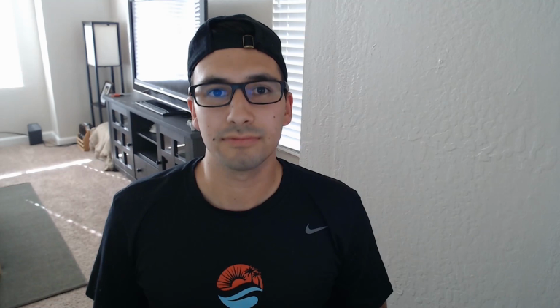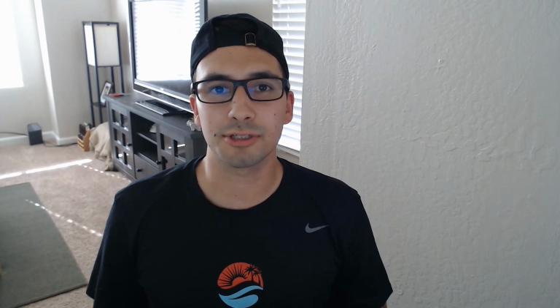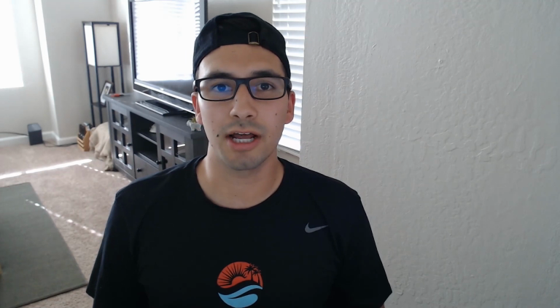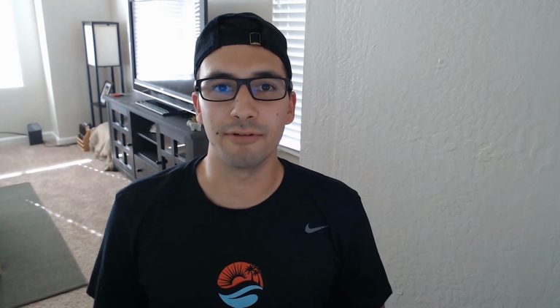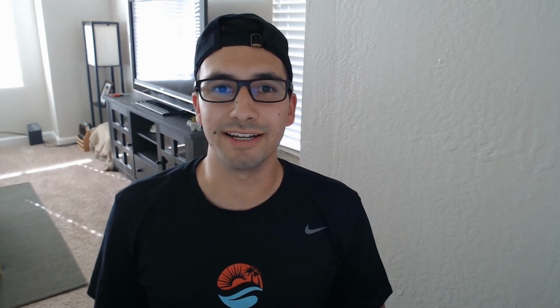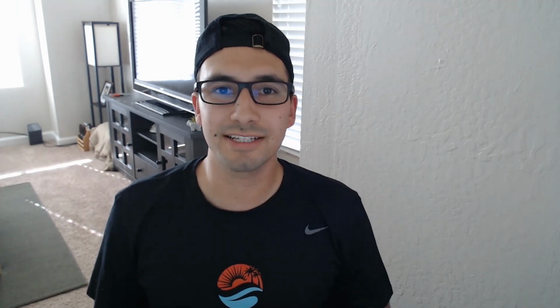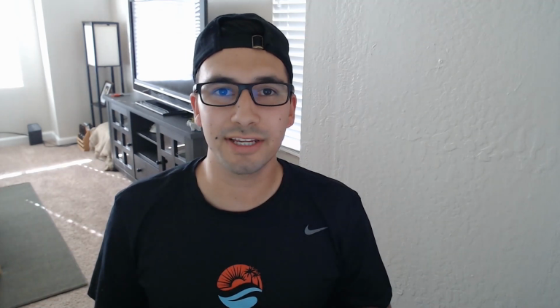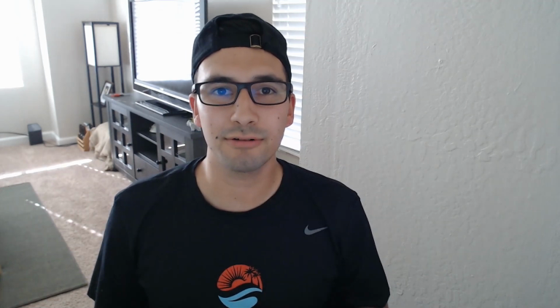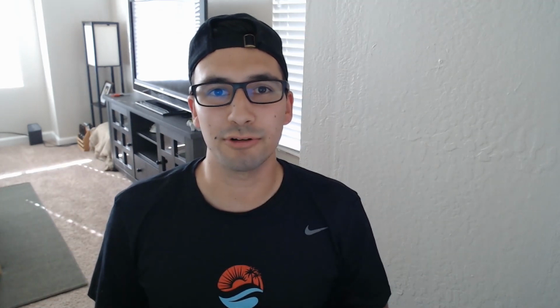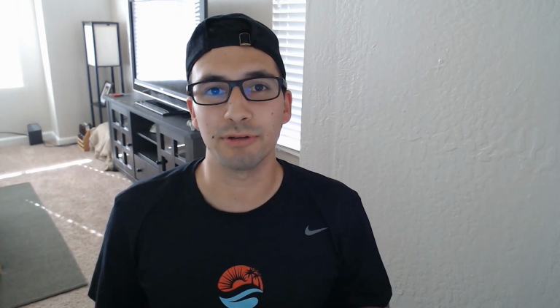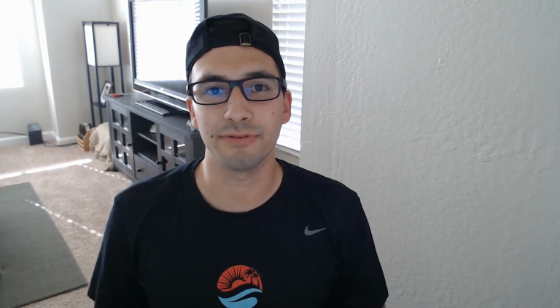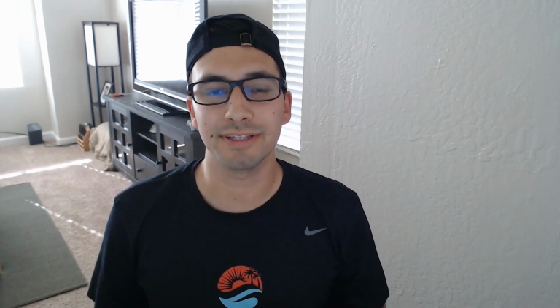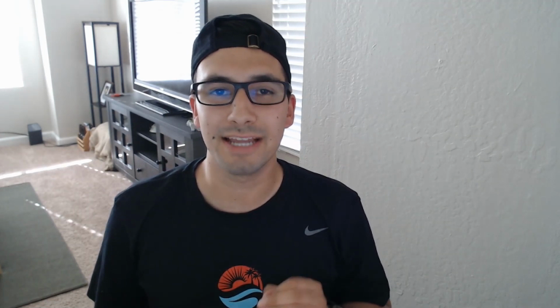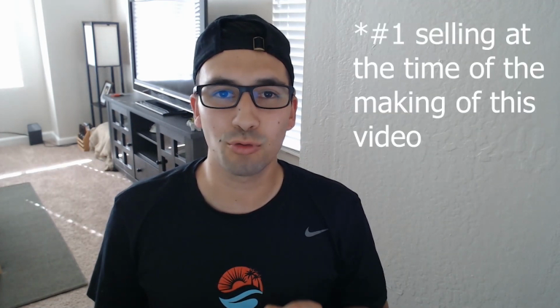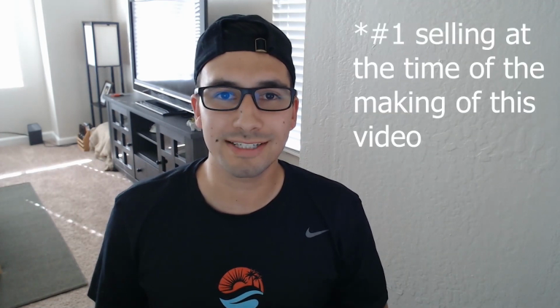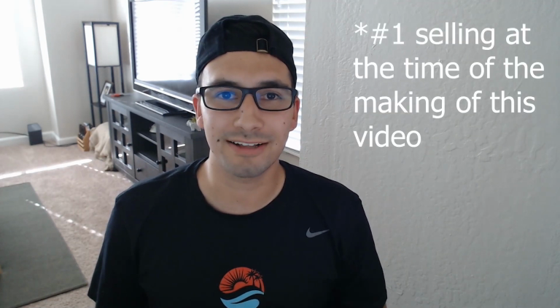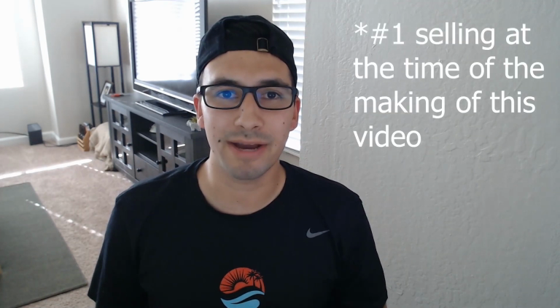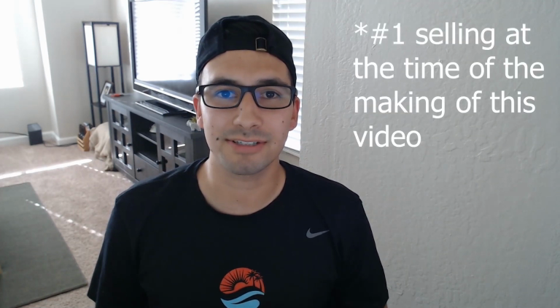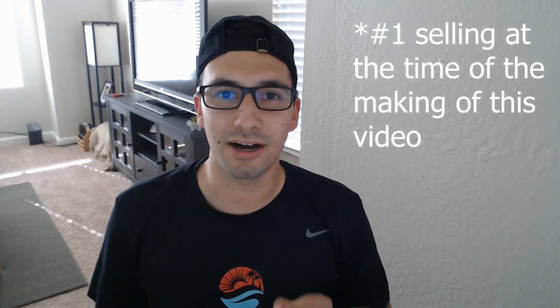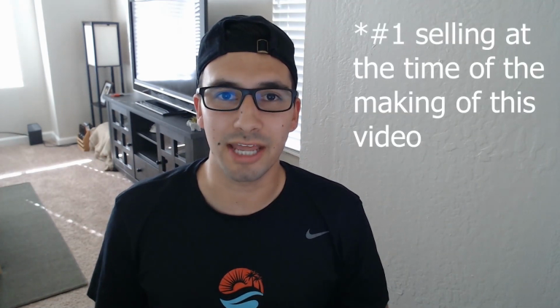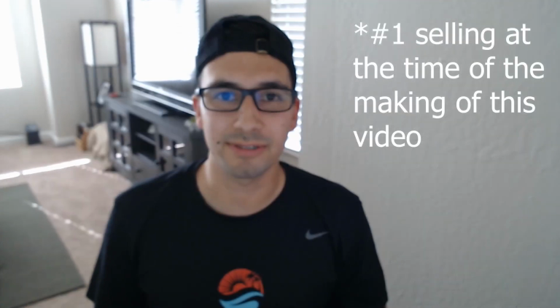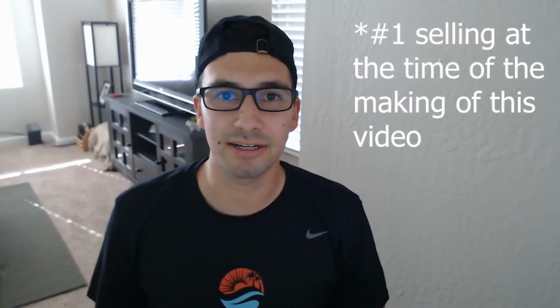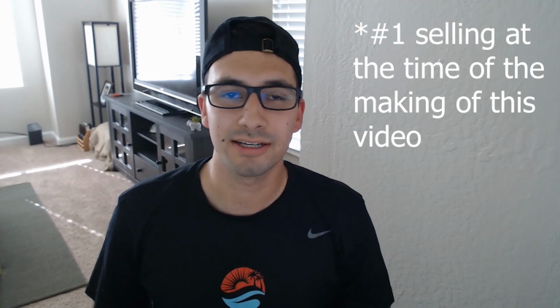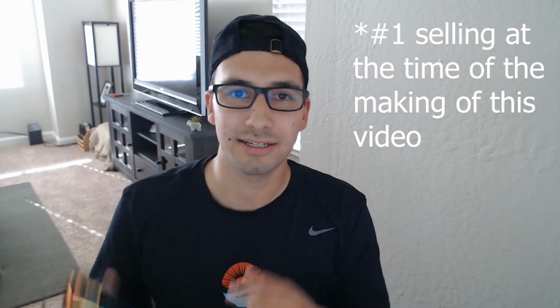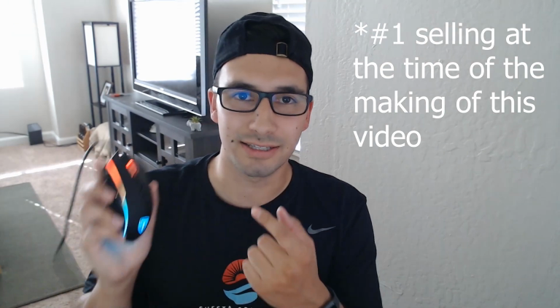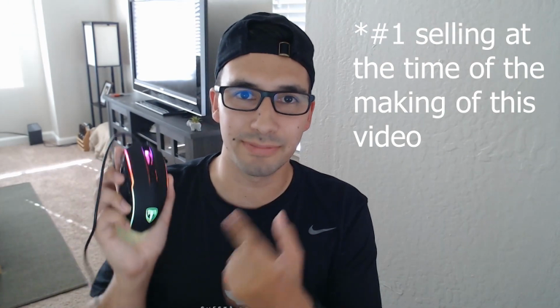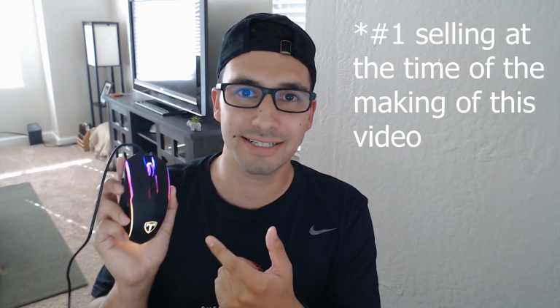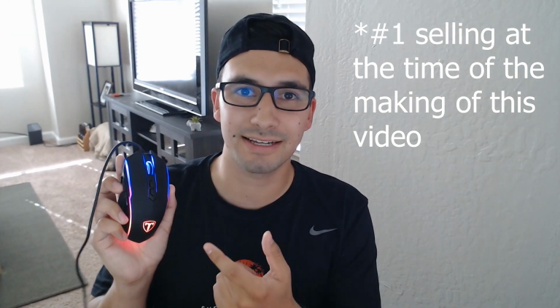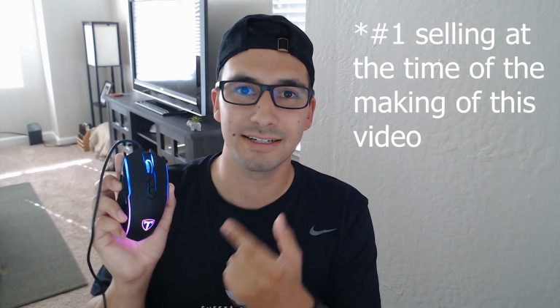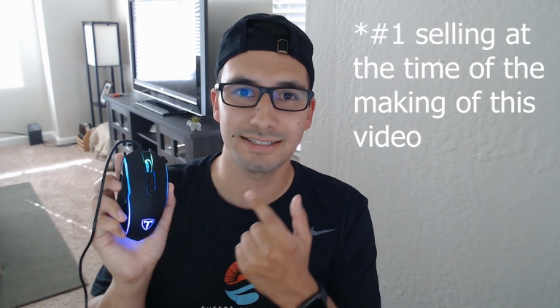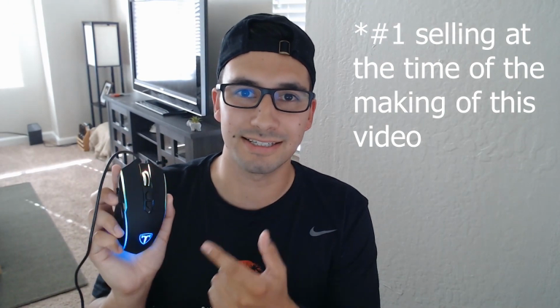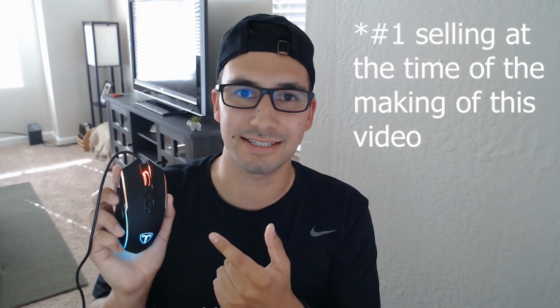What's going on everybody? In this video, we will be reviewing the number one selling mouse on Amazon, the Pictek T16.